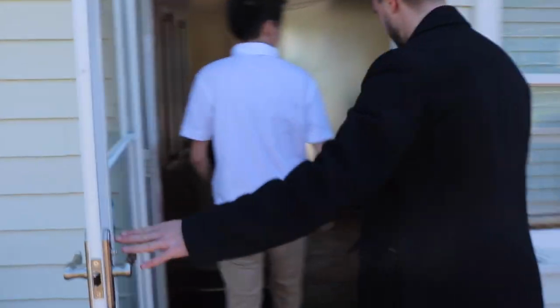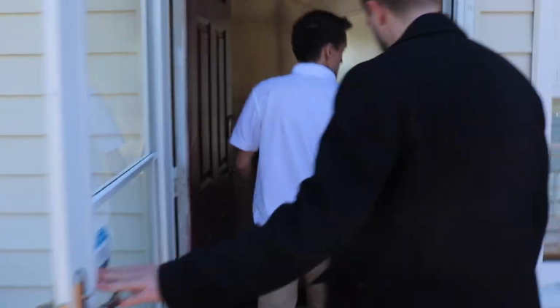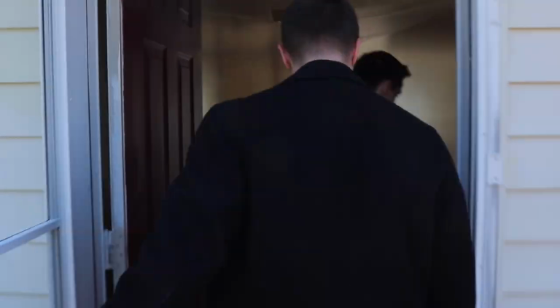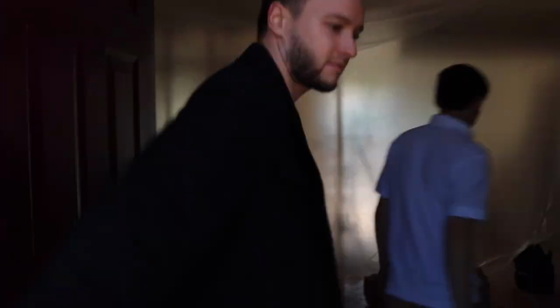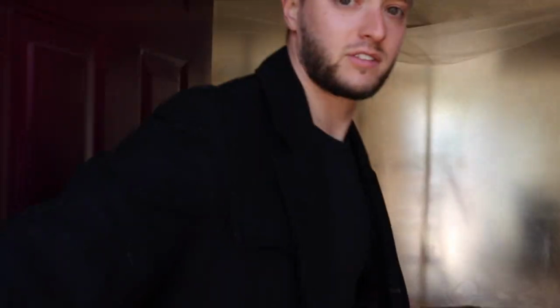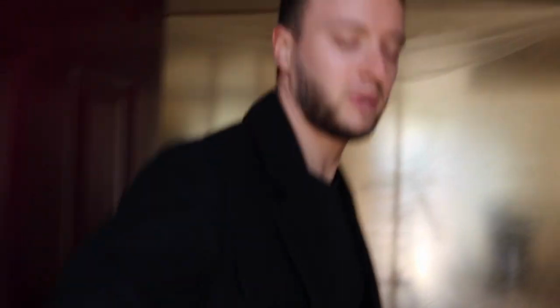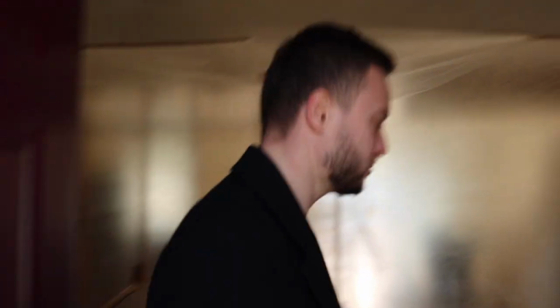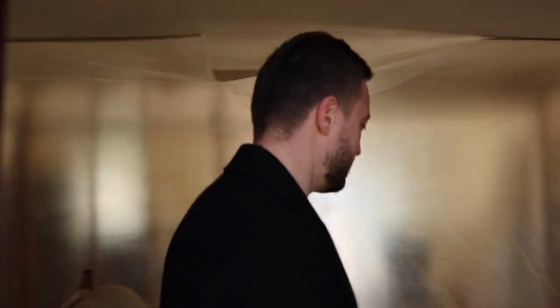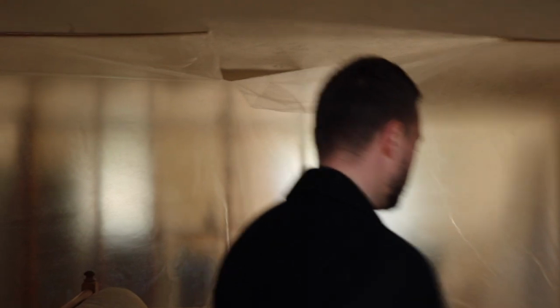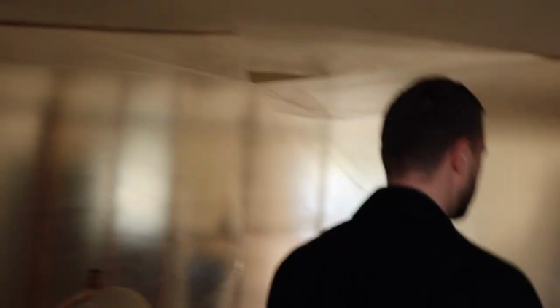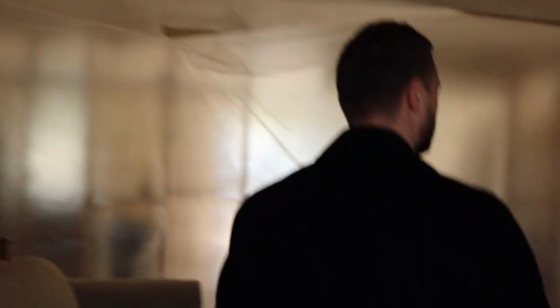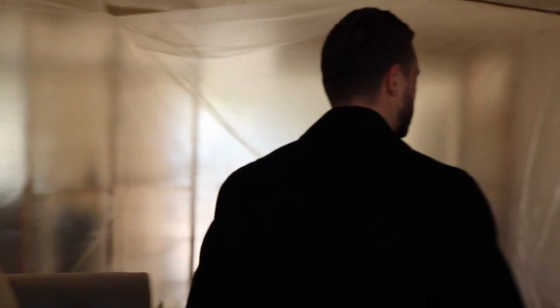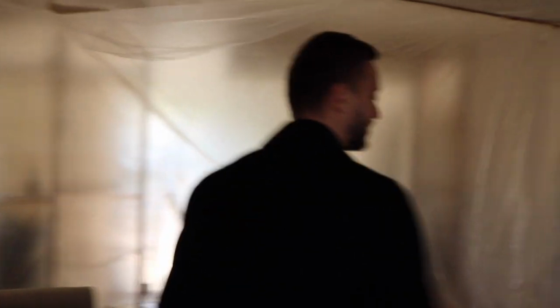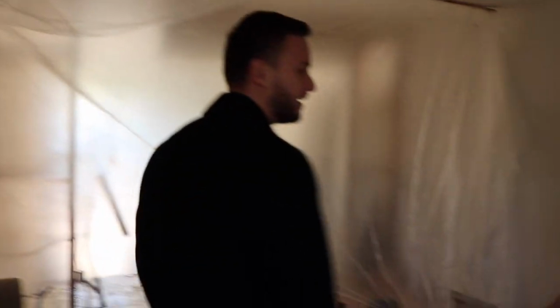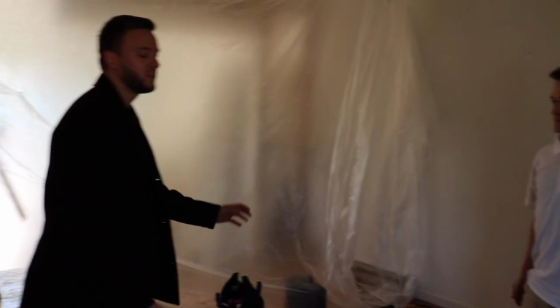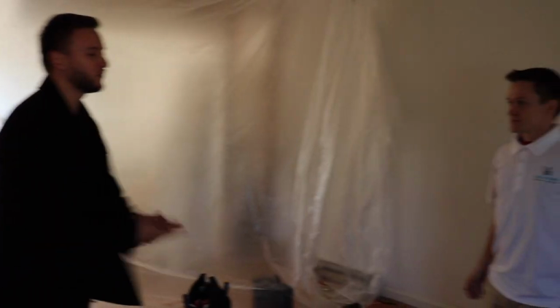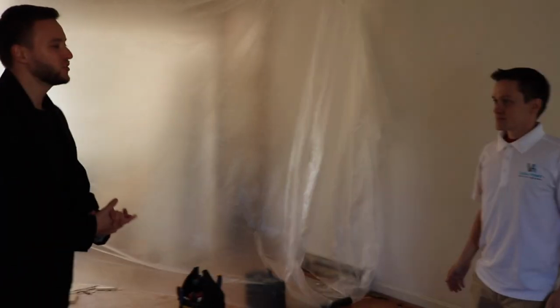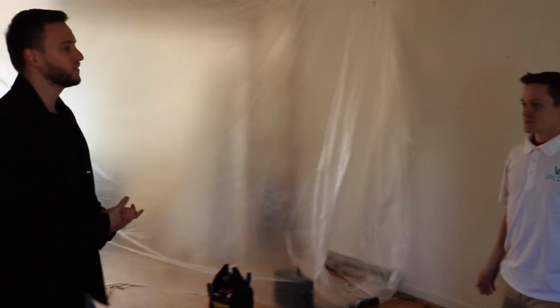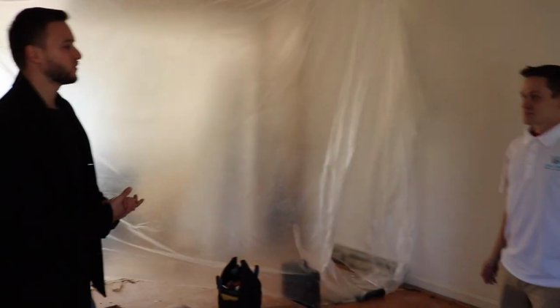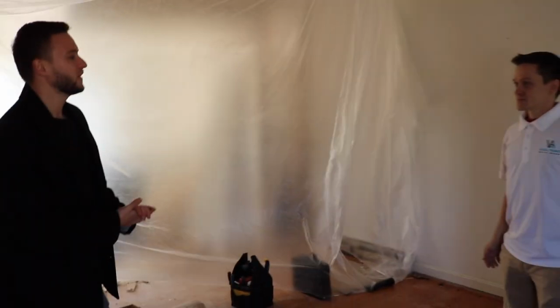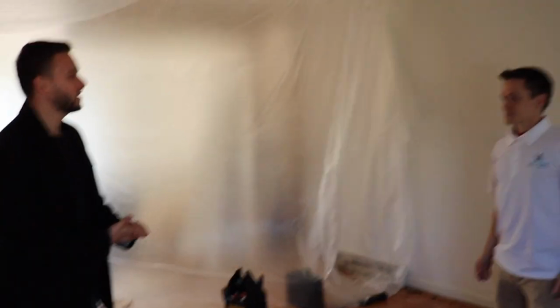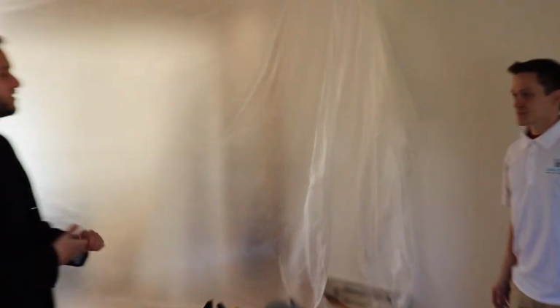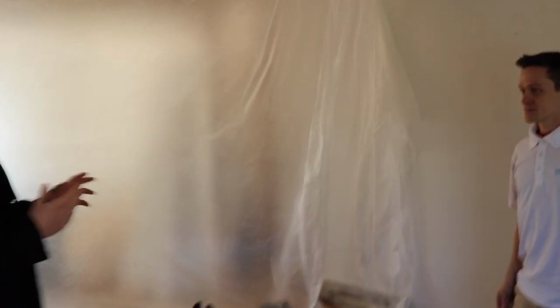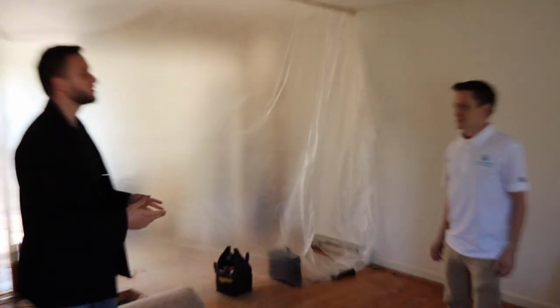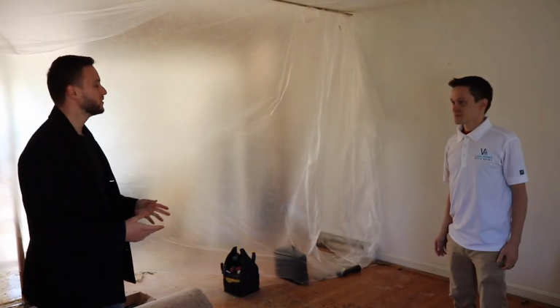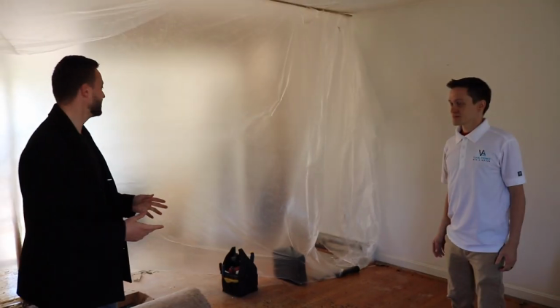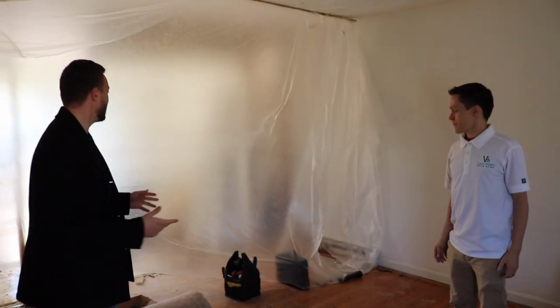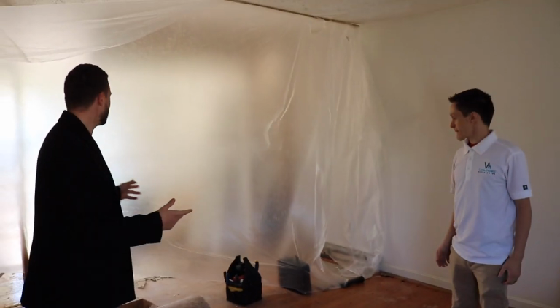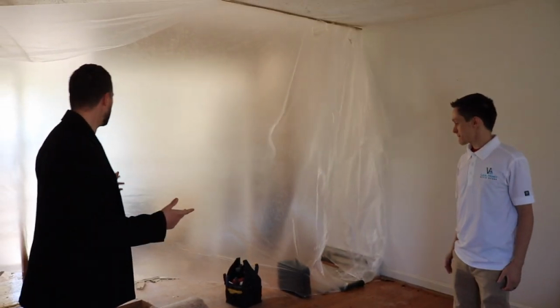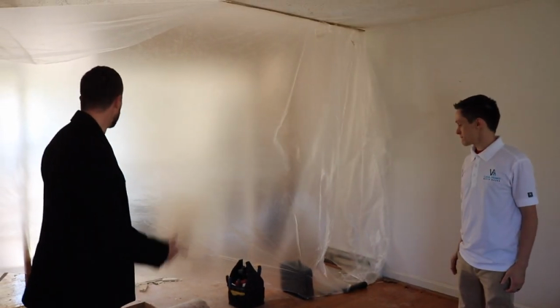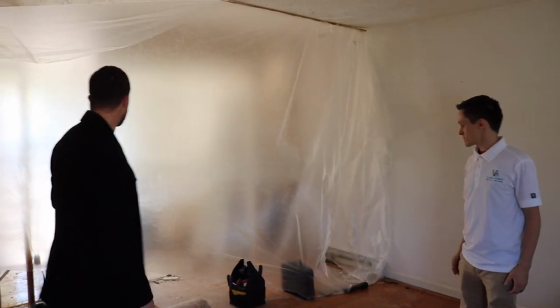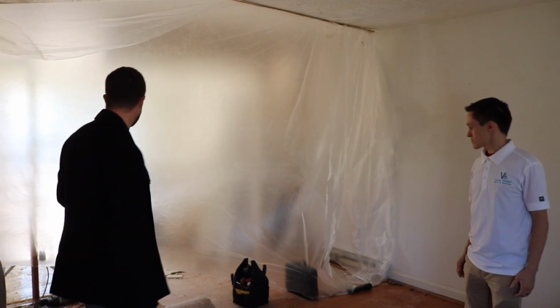So this is the rental property. It's under construction right now. Devin, why don't you give us a tour of the house? Tell us what you're doing and we can go from there.